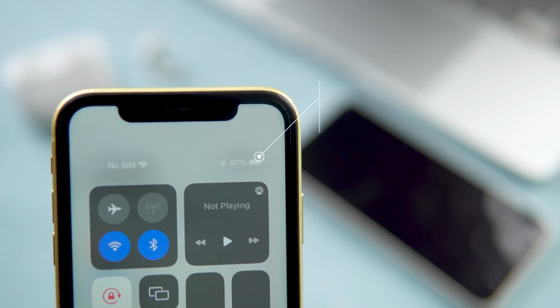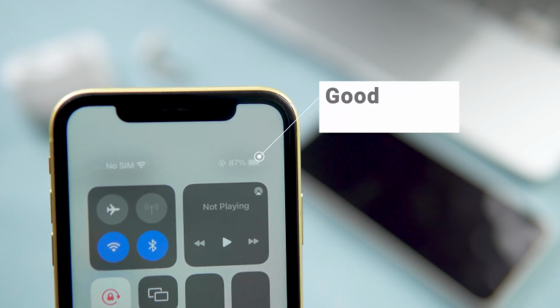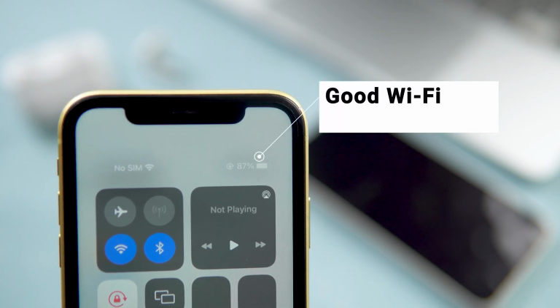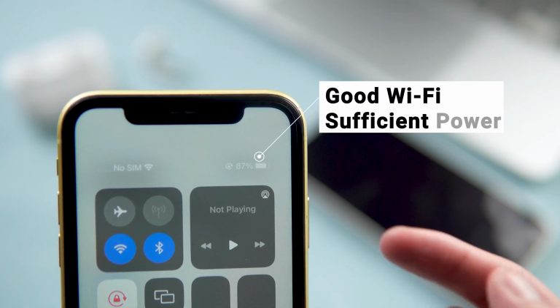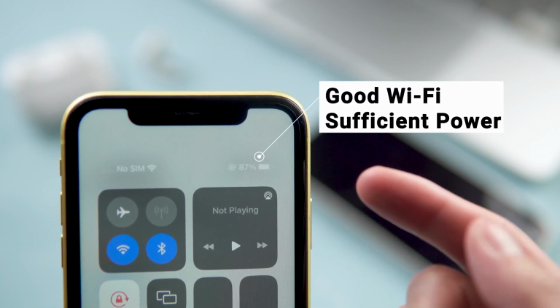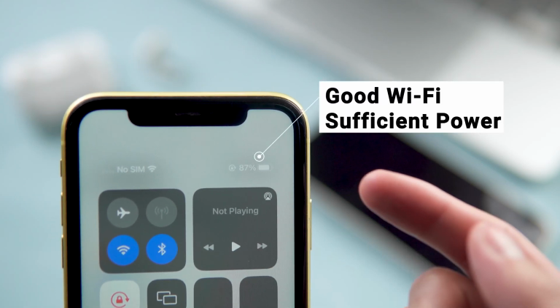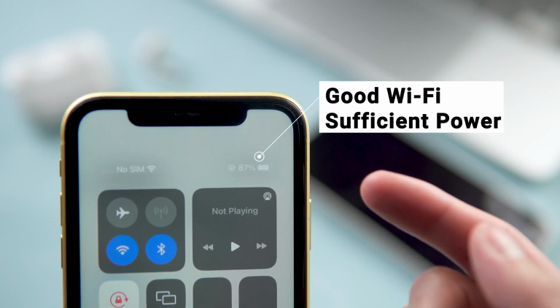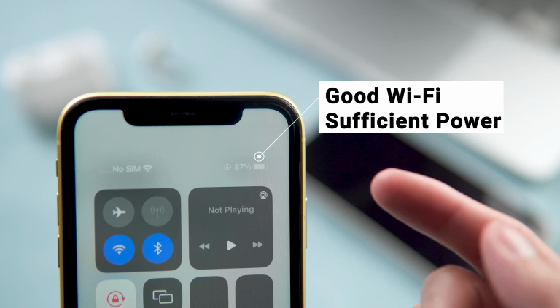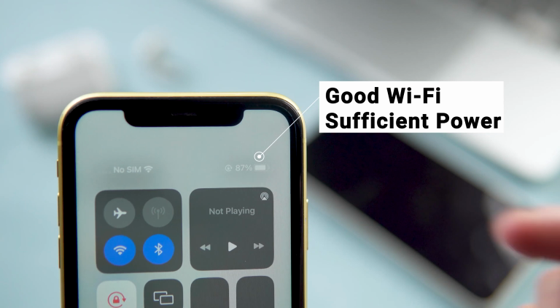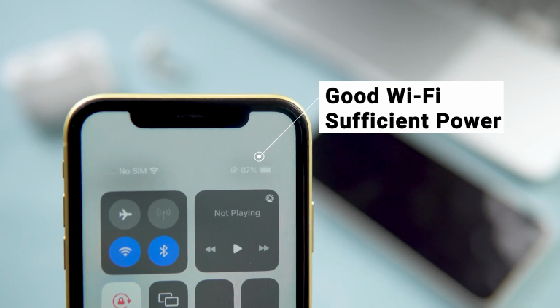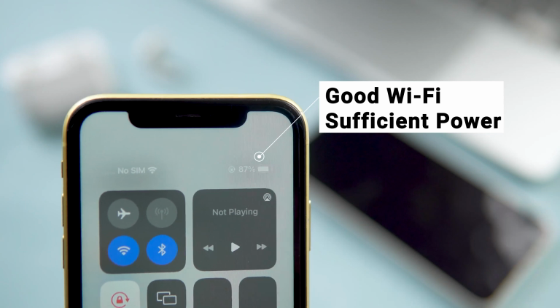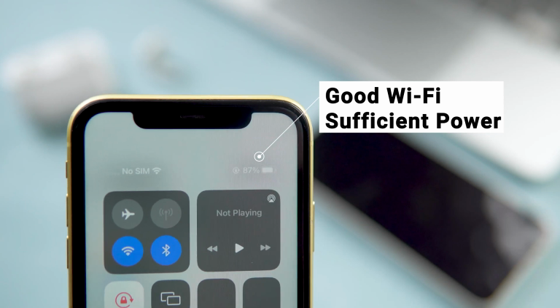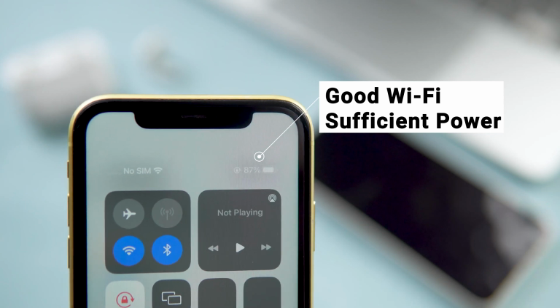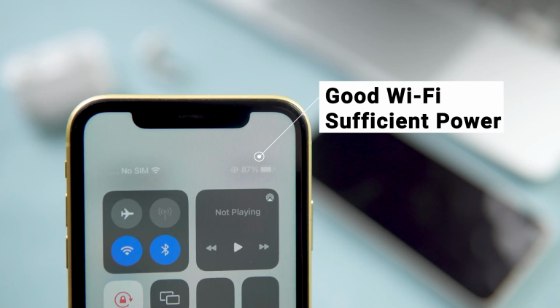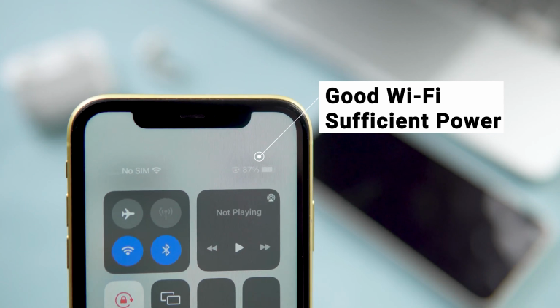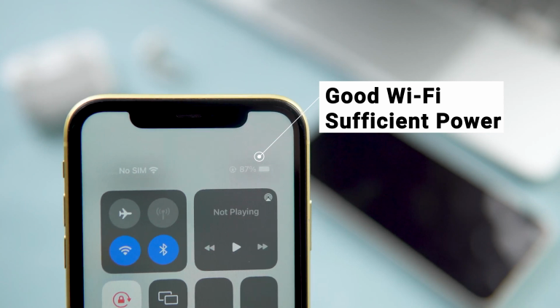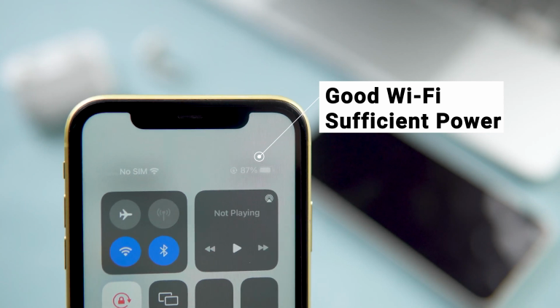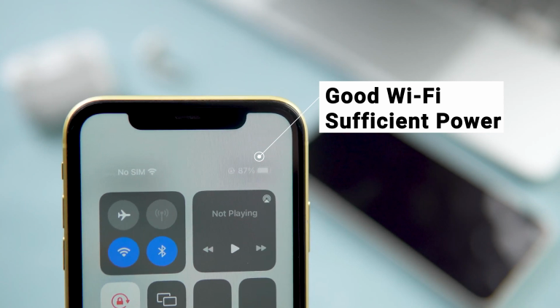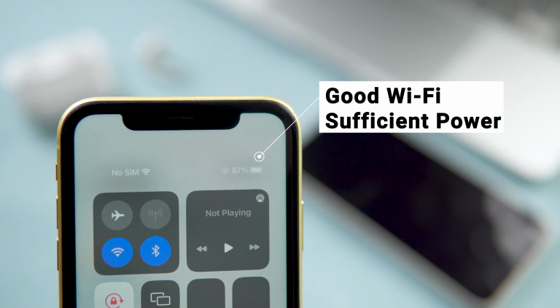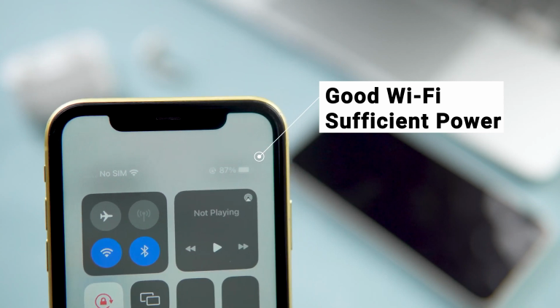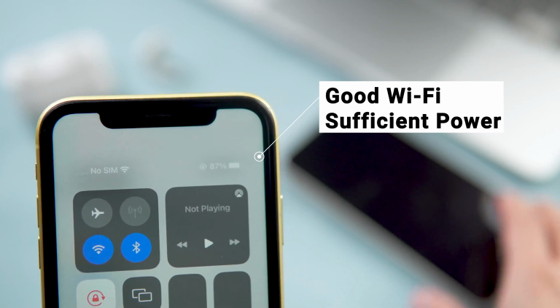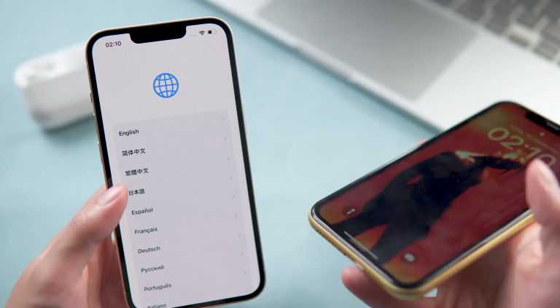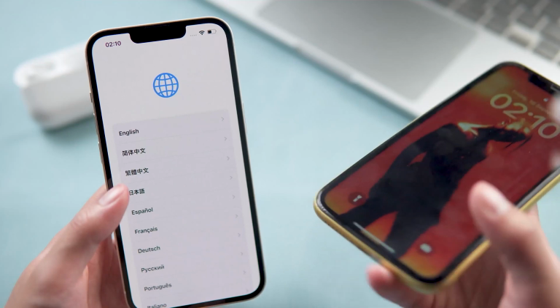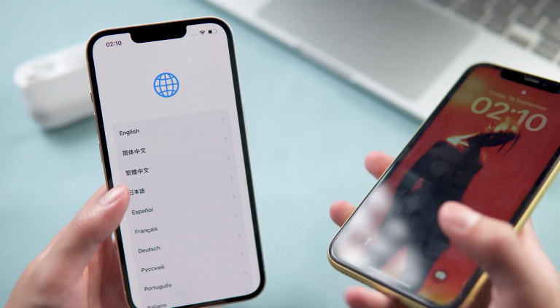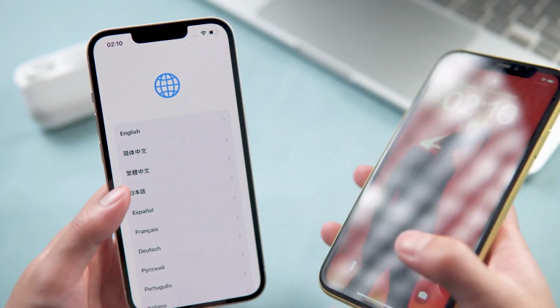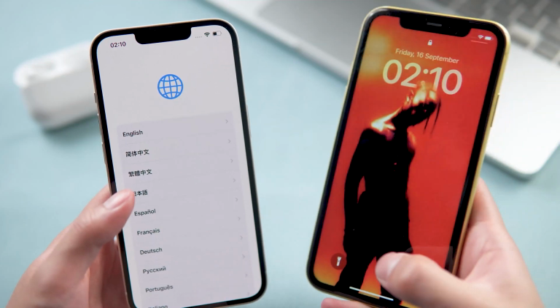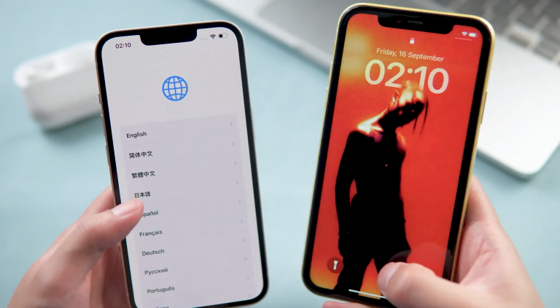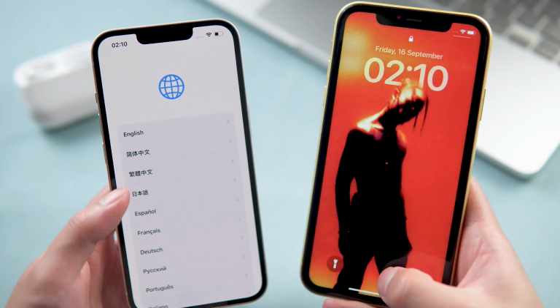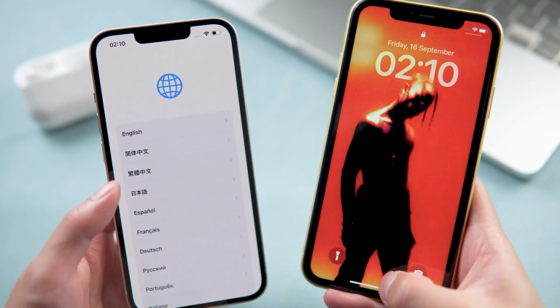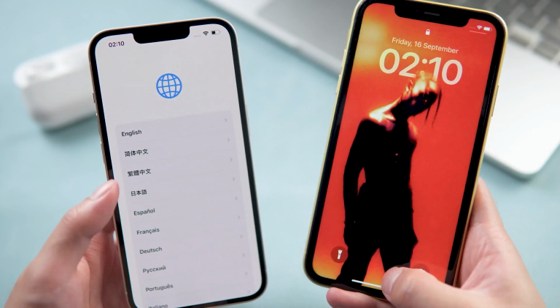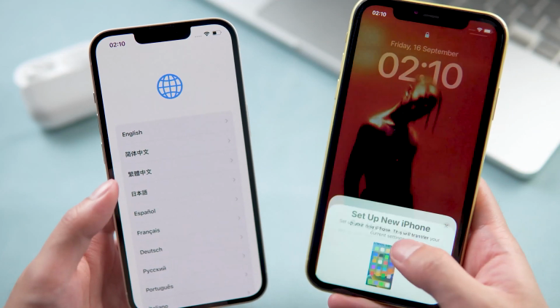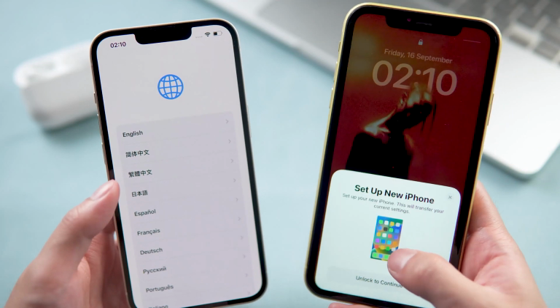Make sure your phone has good Wi-Fi and ensure sufficient power. Then move your old iPhone near your new iPhone.